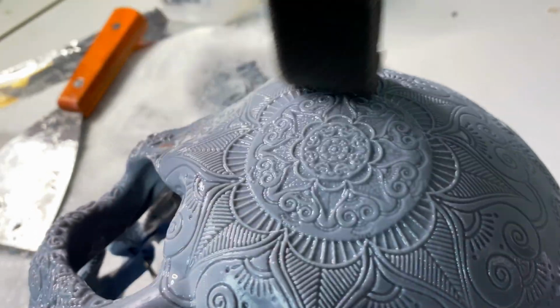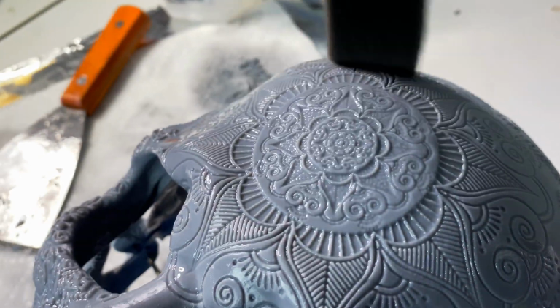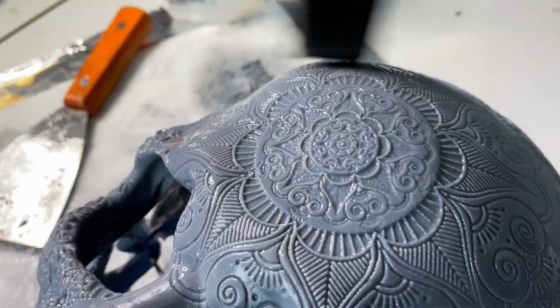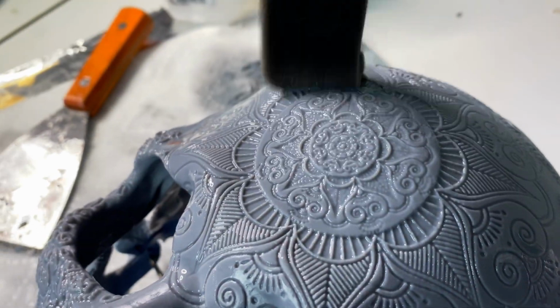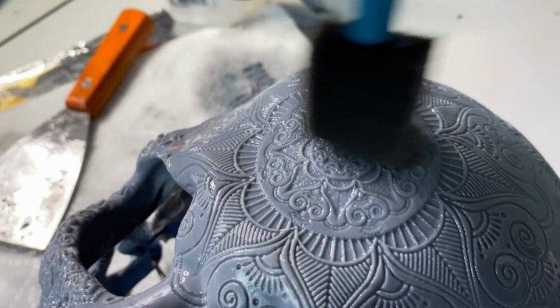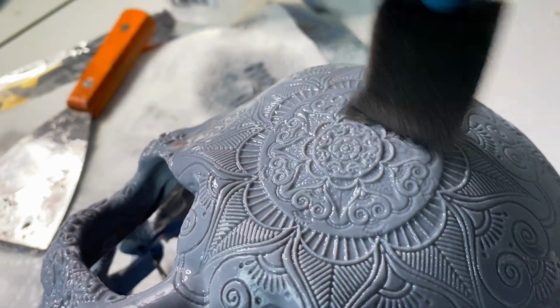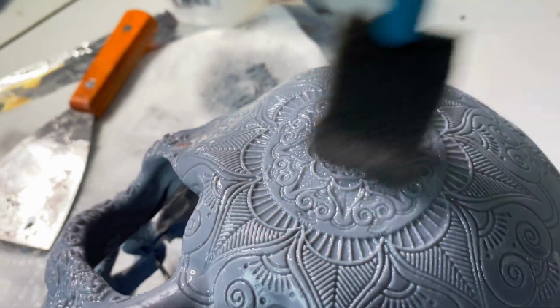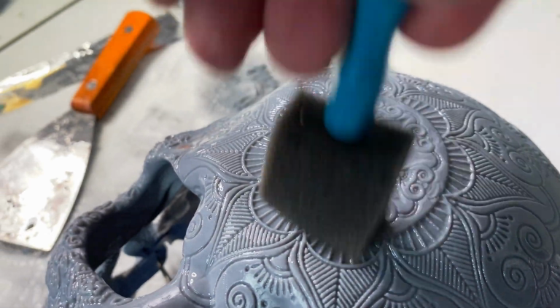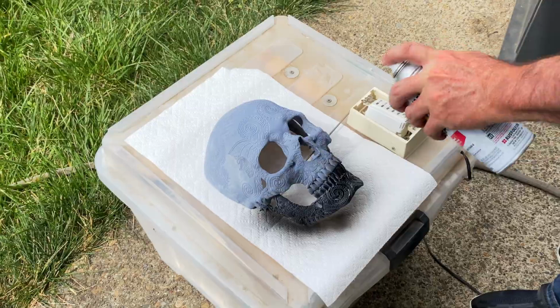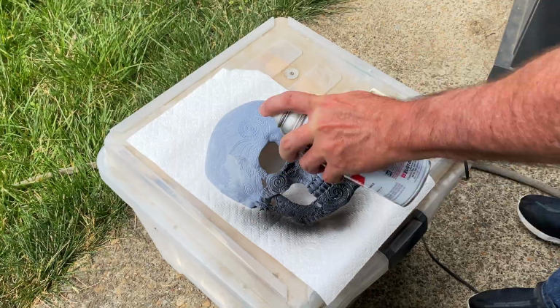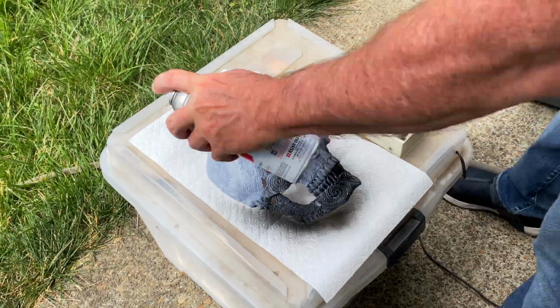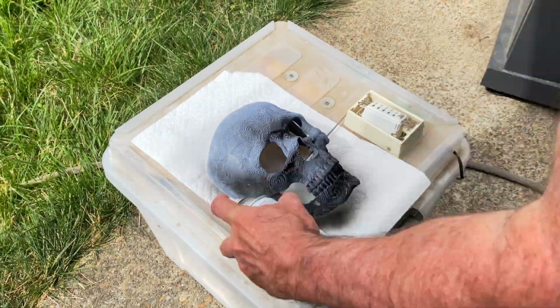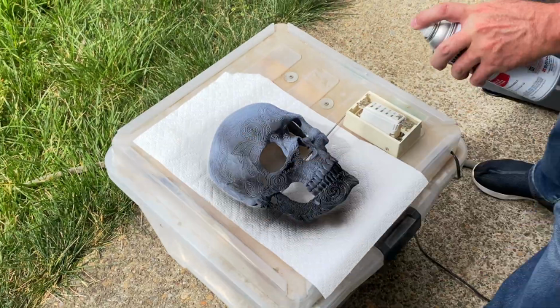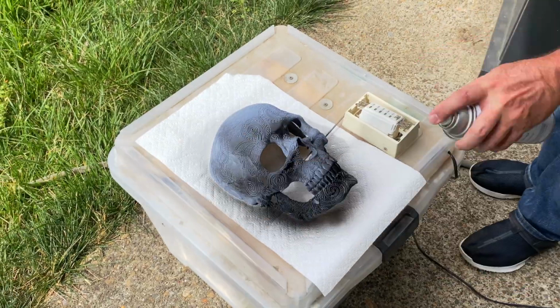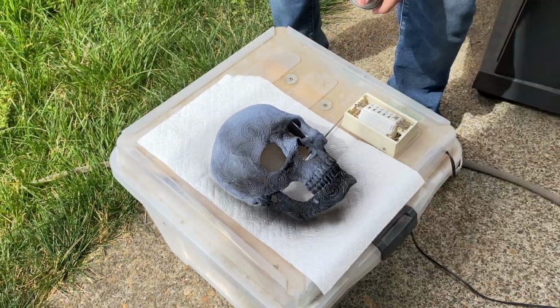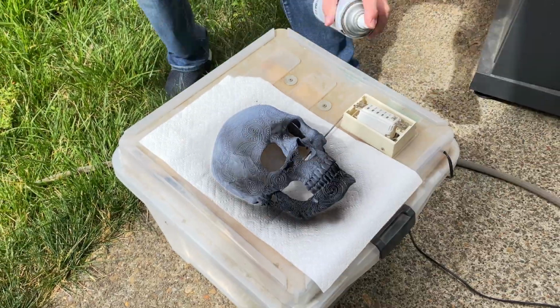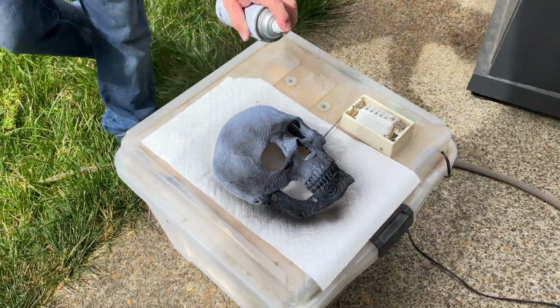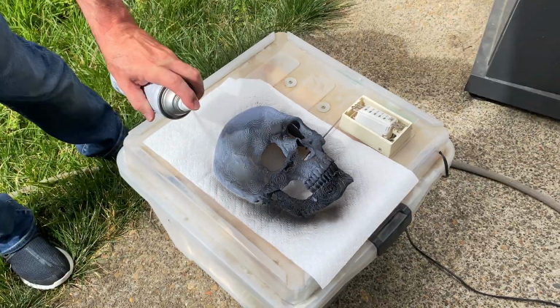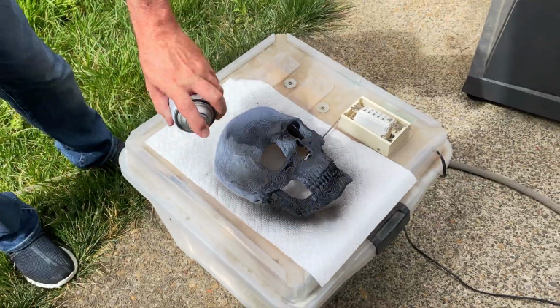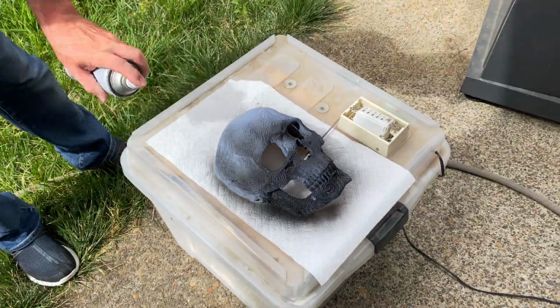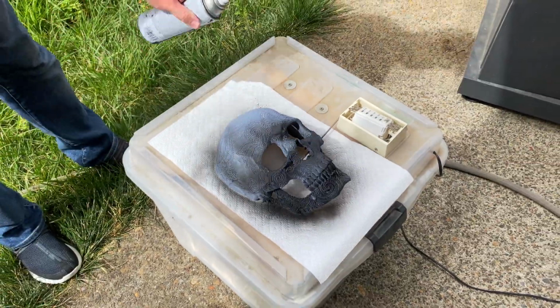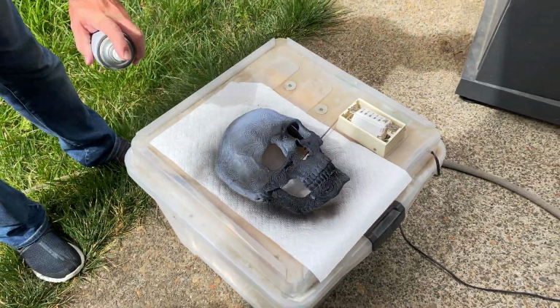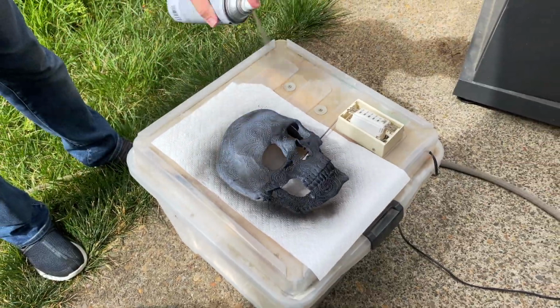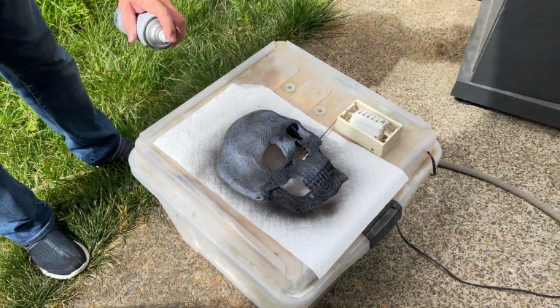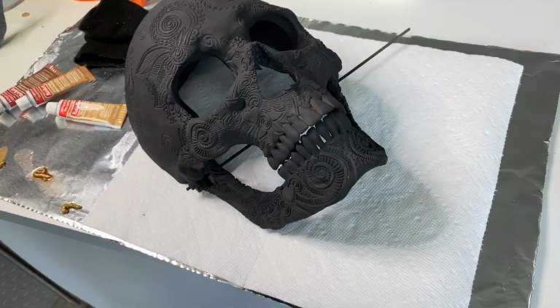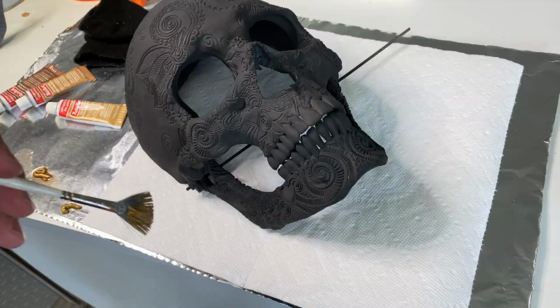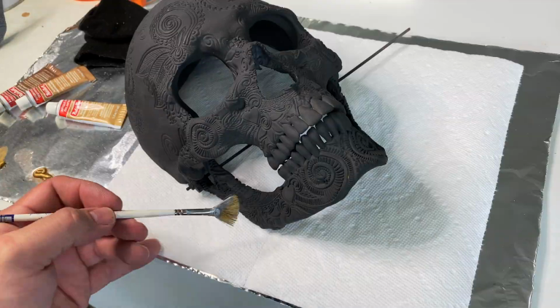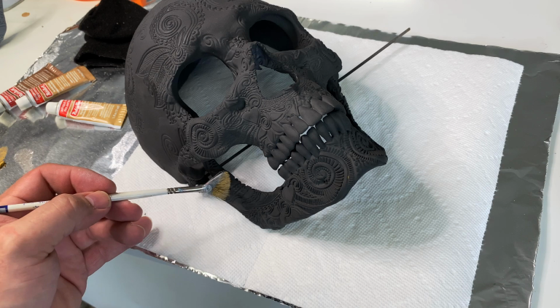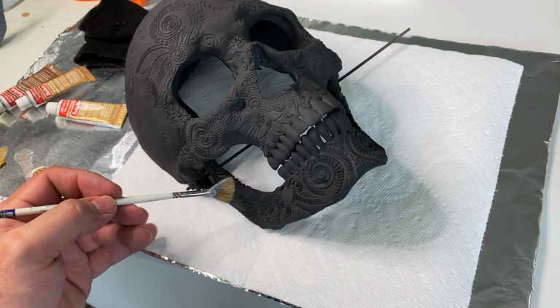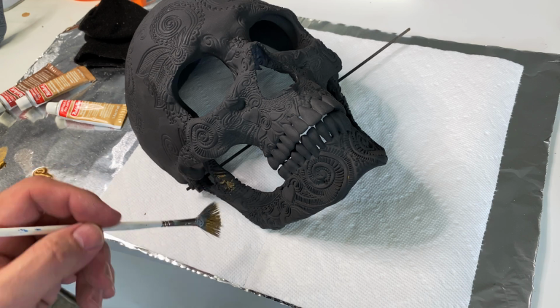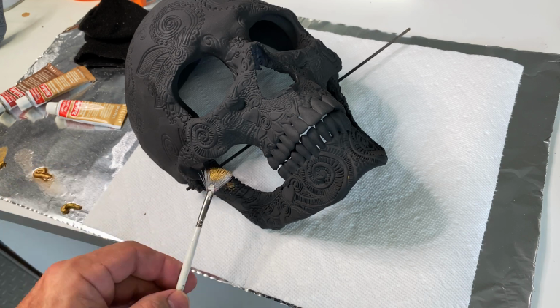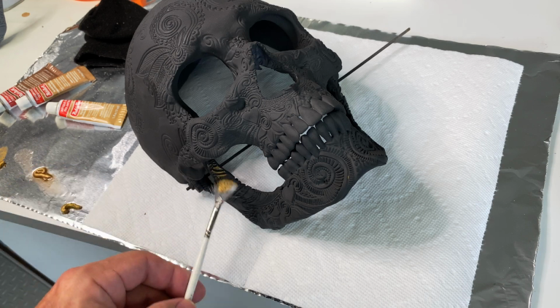Now it was time to start priming the masks and getting them ready for the Rub & Buff Metallic Waxes.